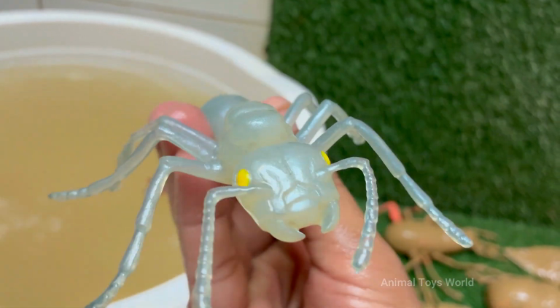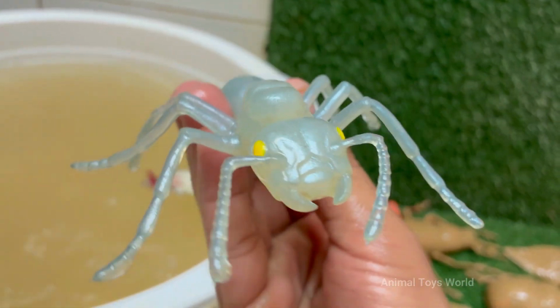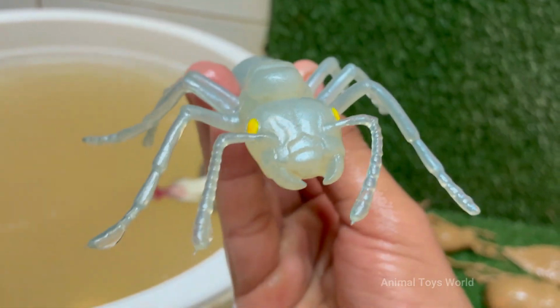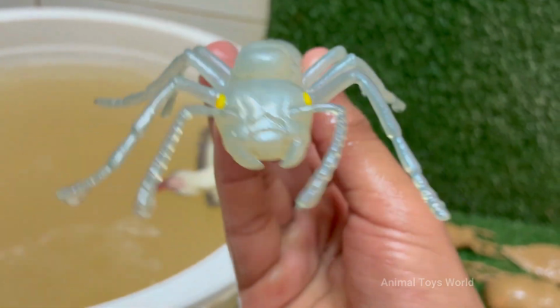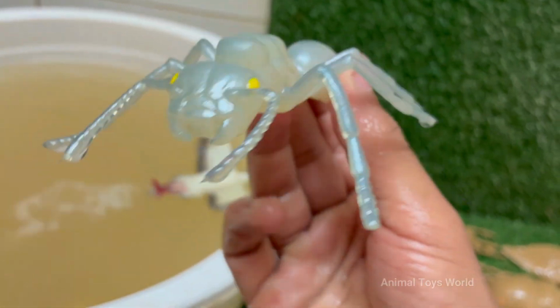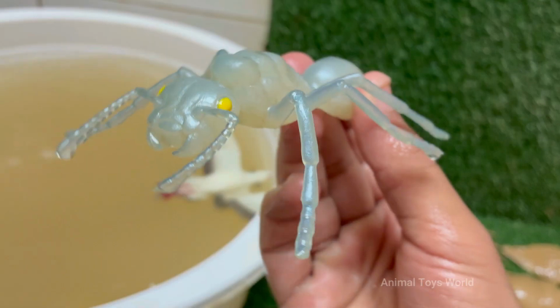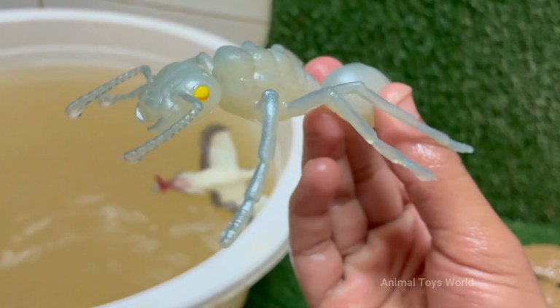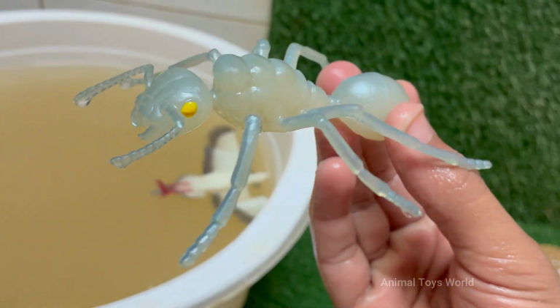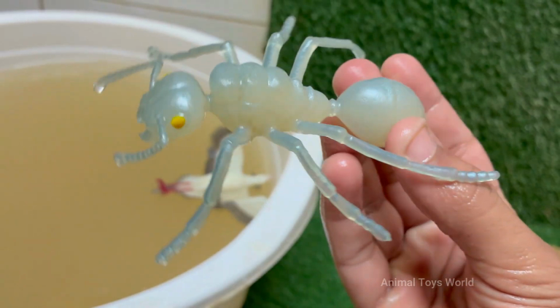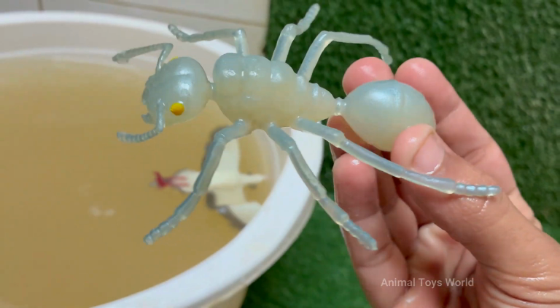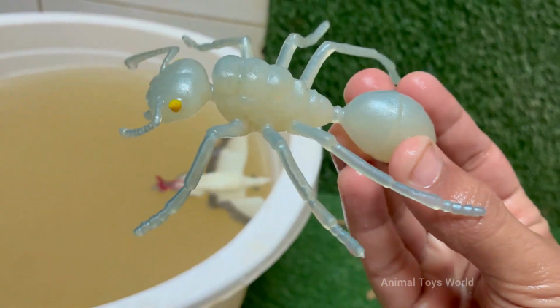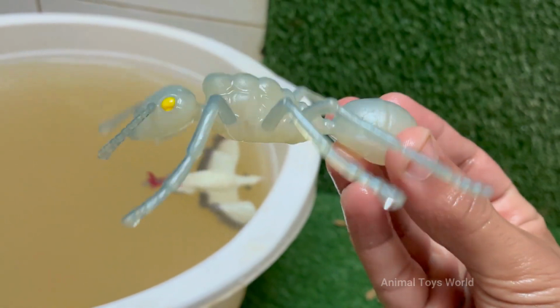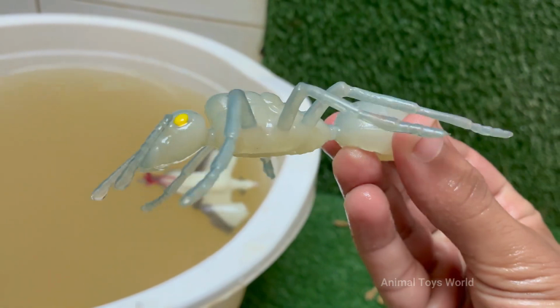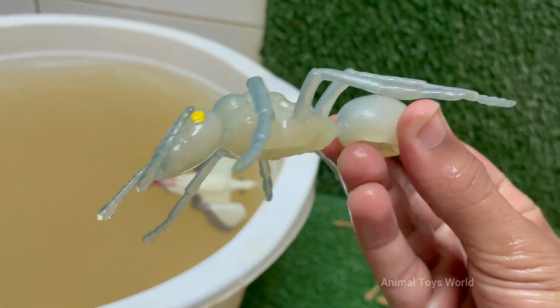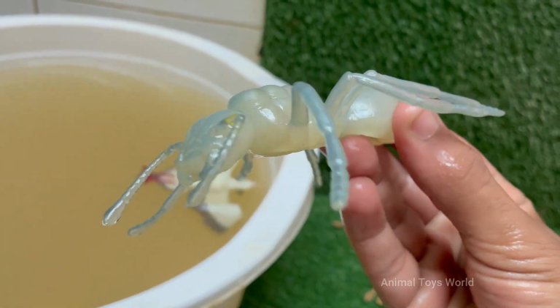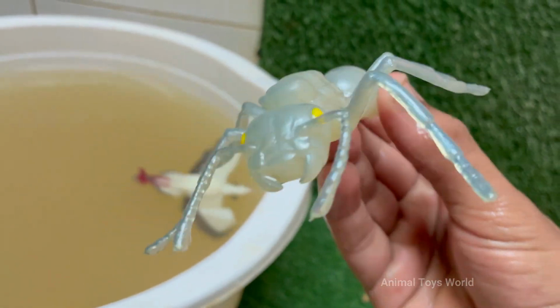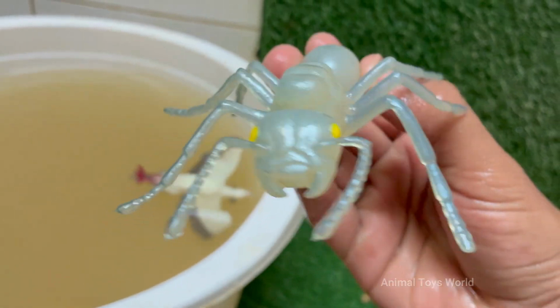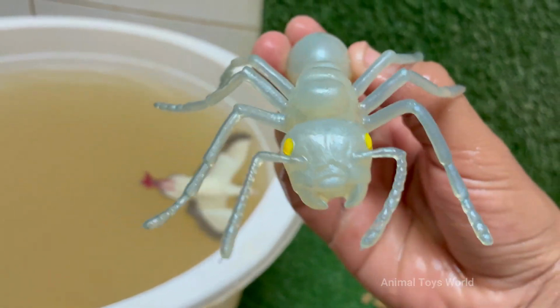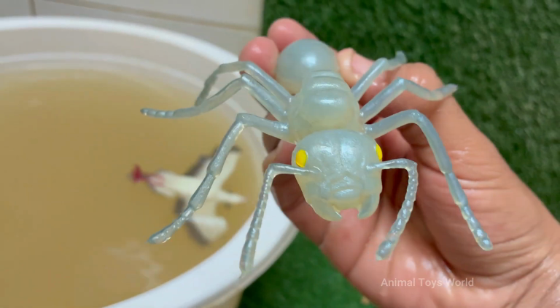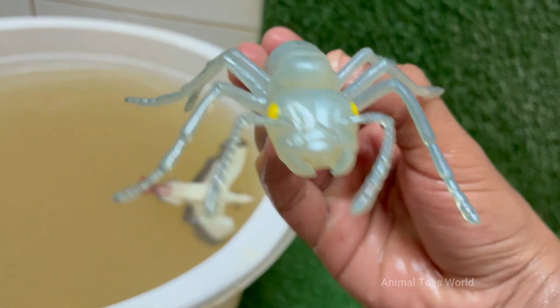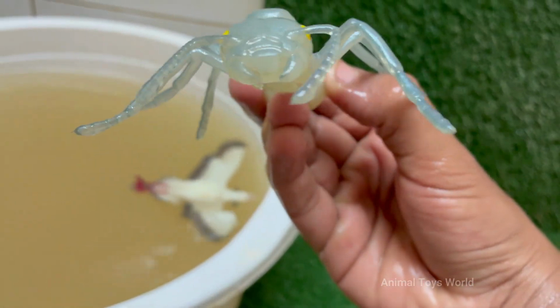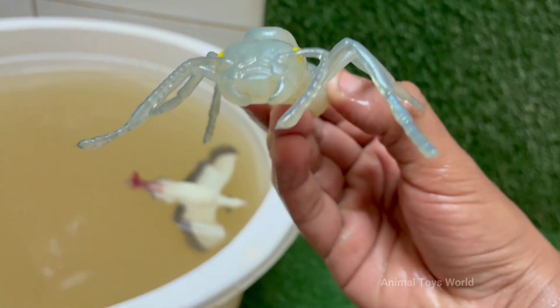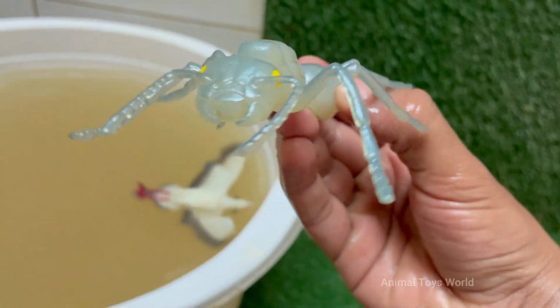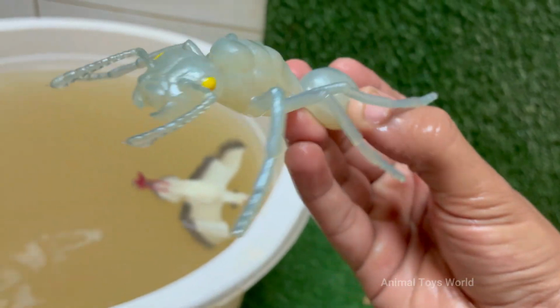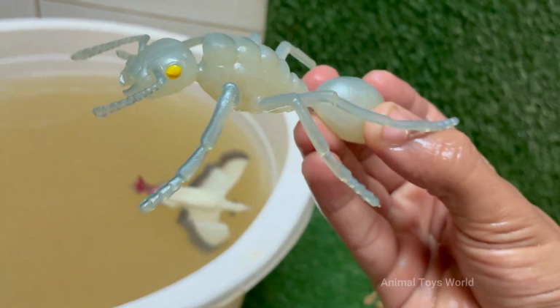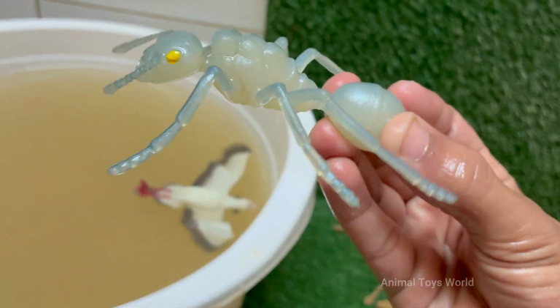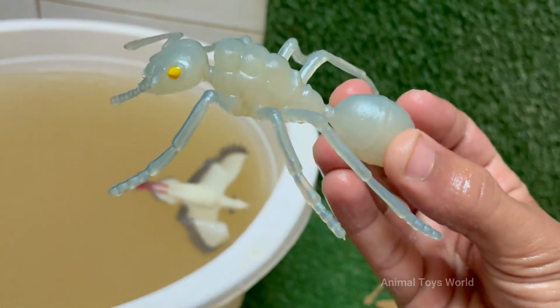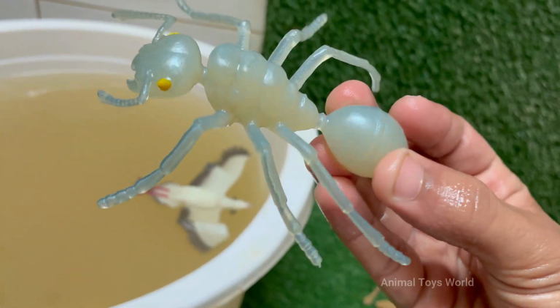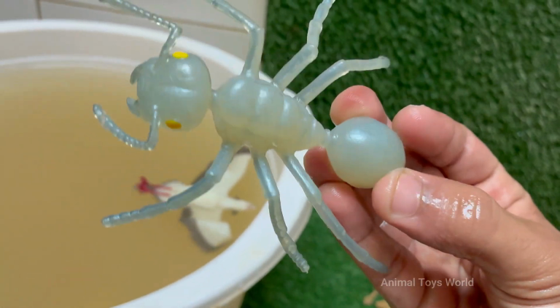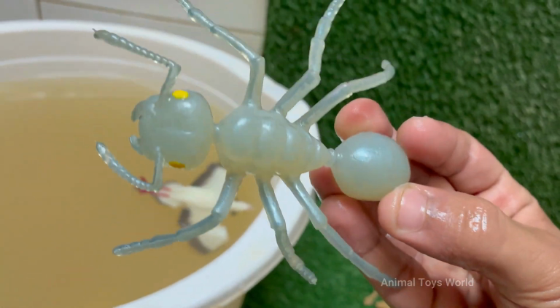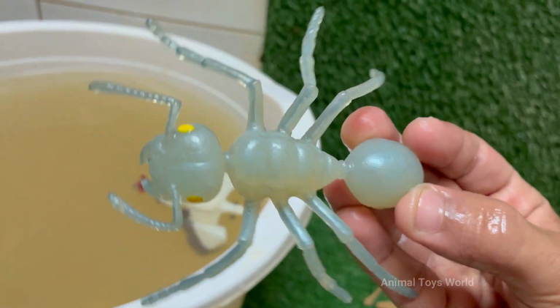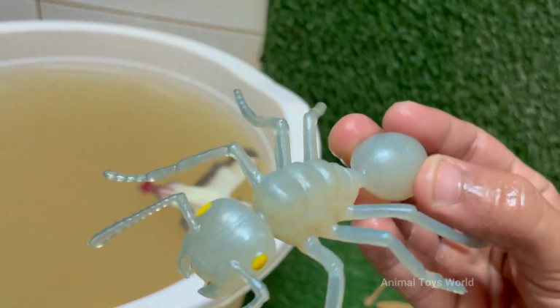Red ants have a caste system with queens for reproduction, workers for foraging and nest maintenance, and soldiers for defense.